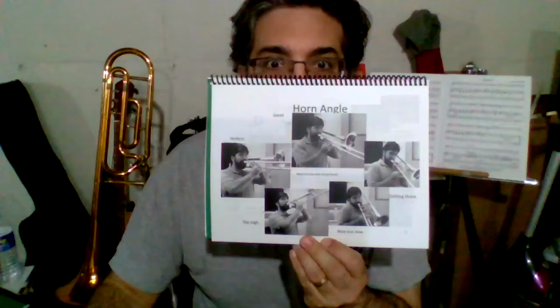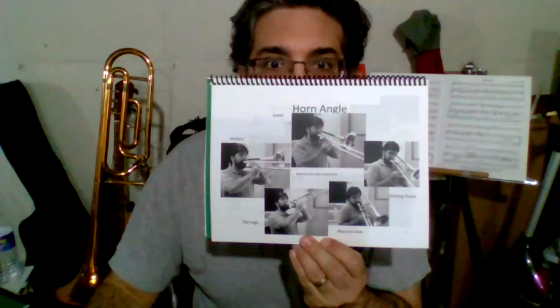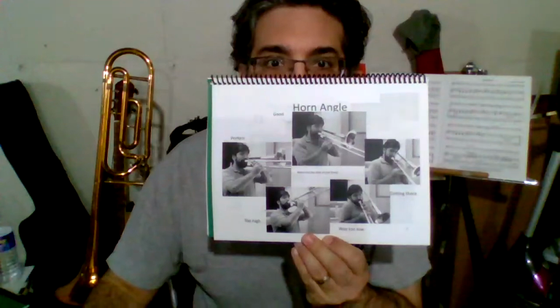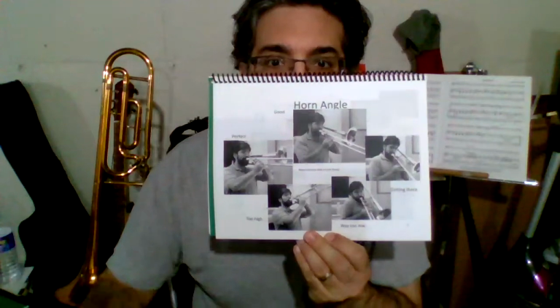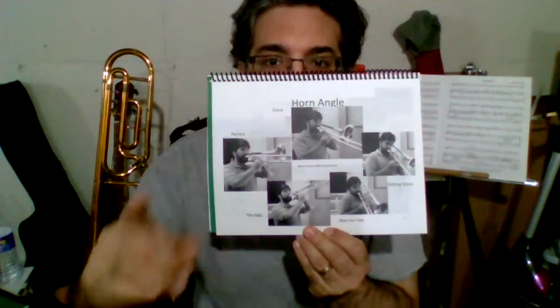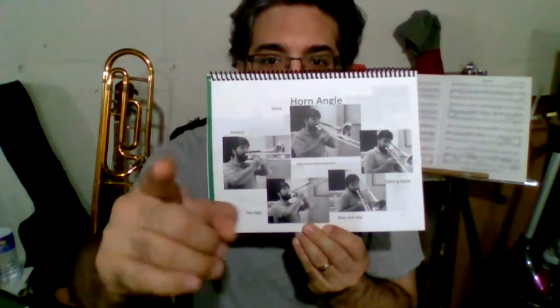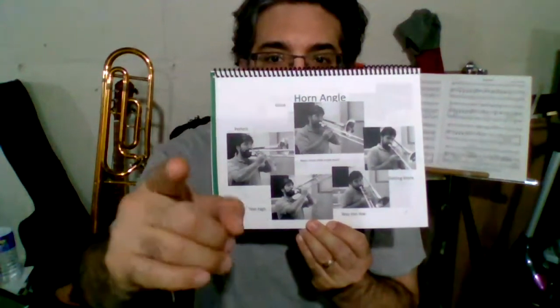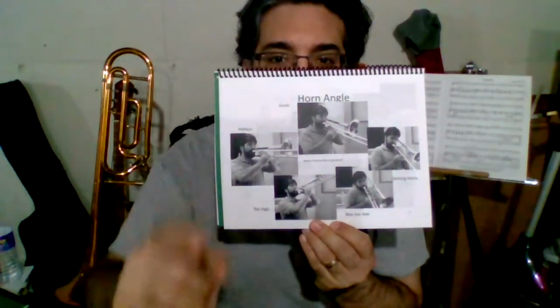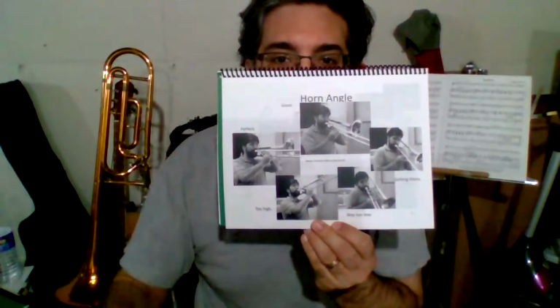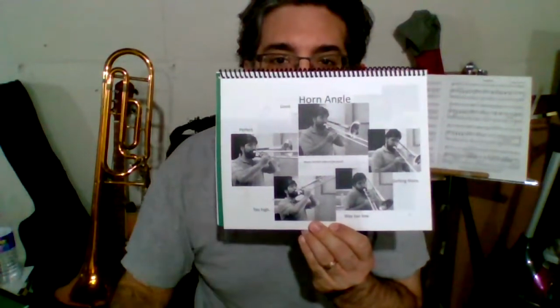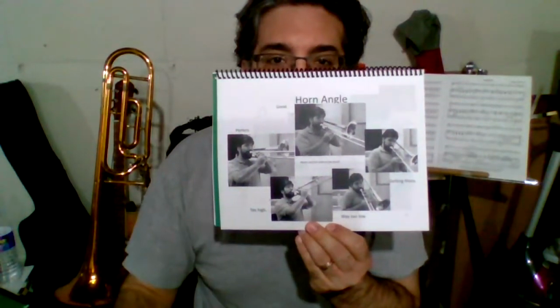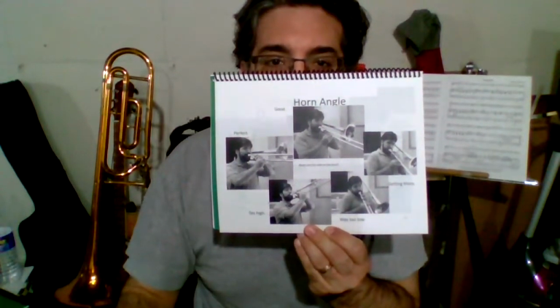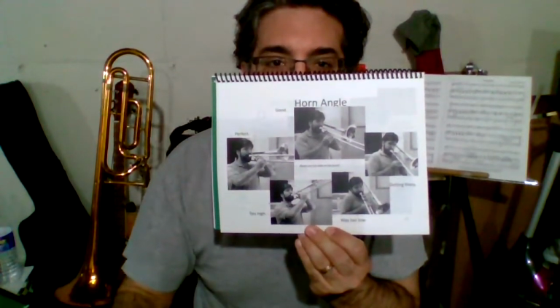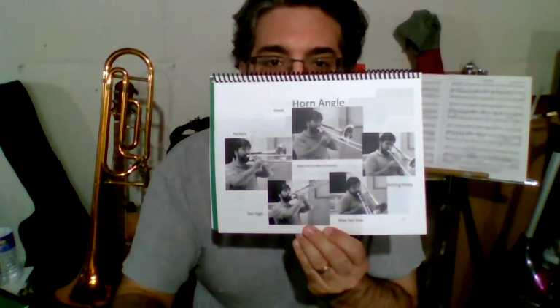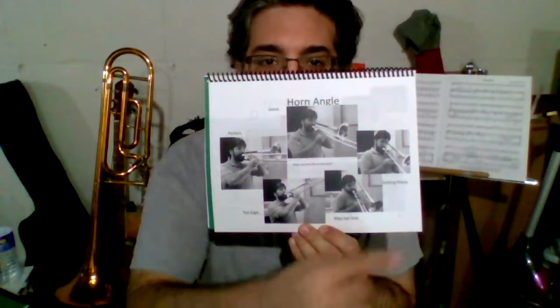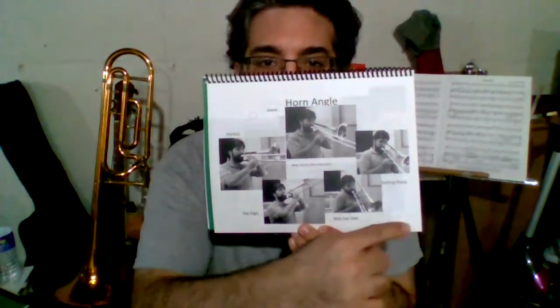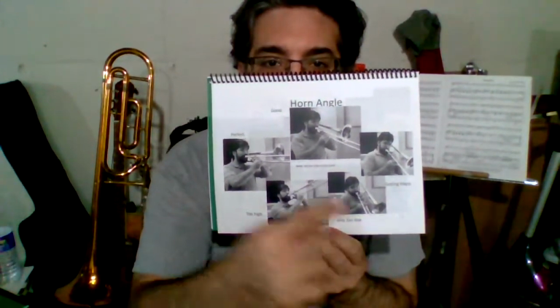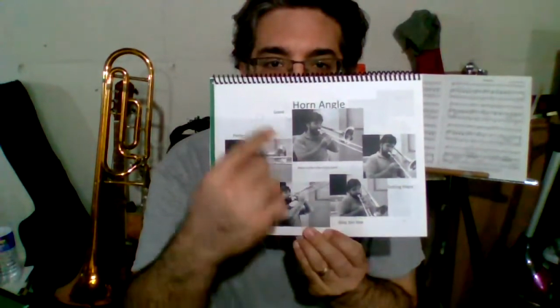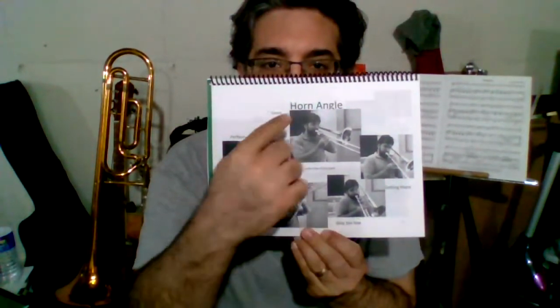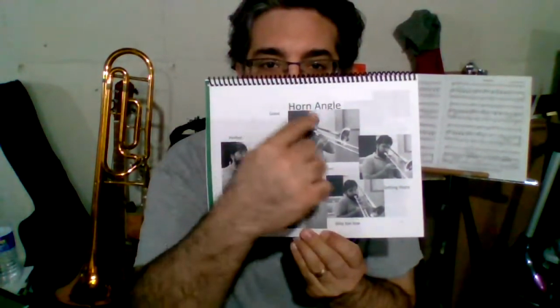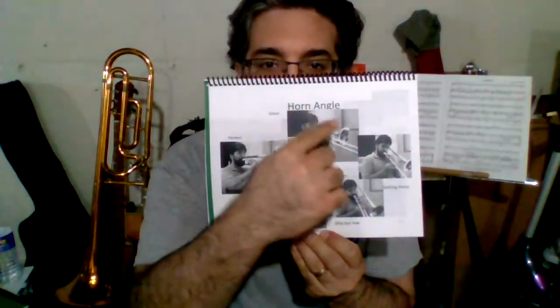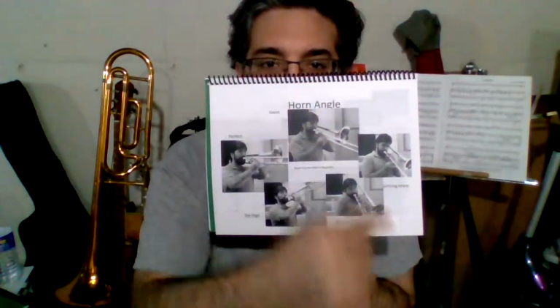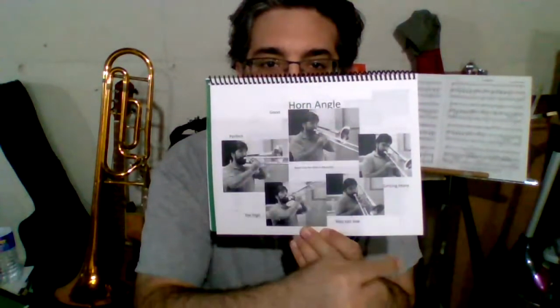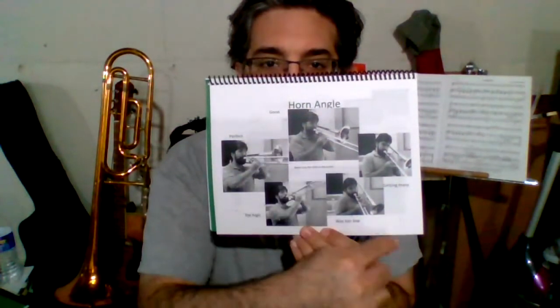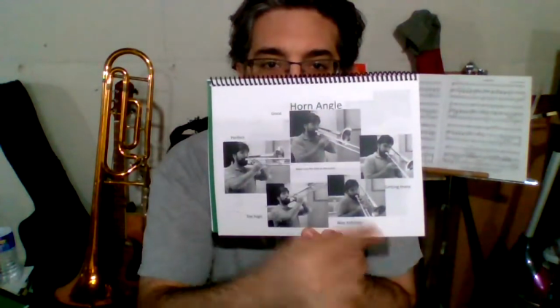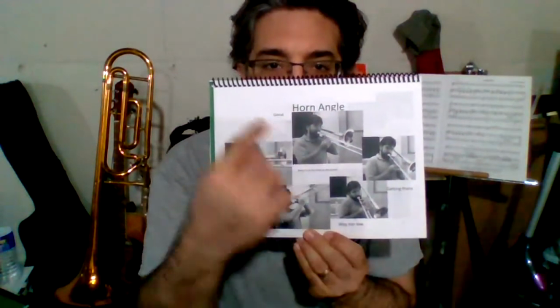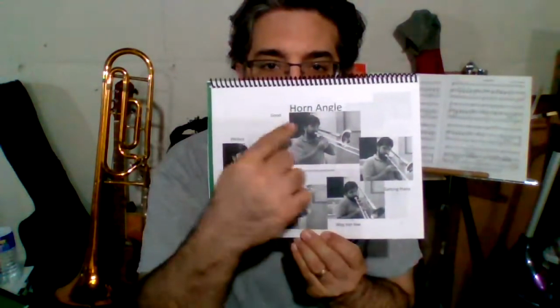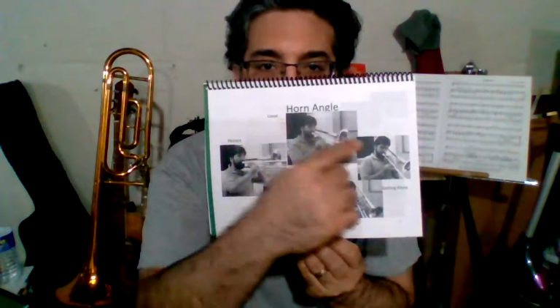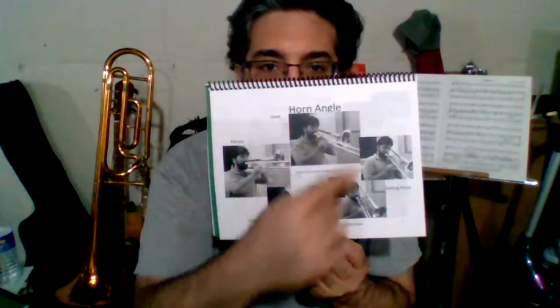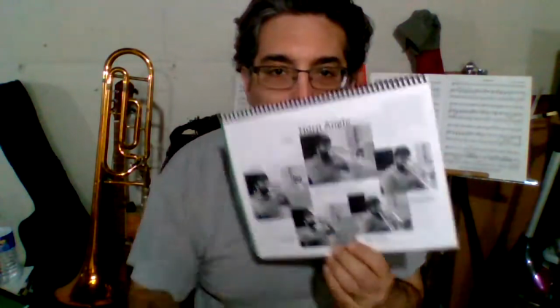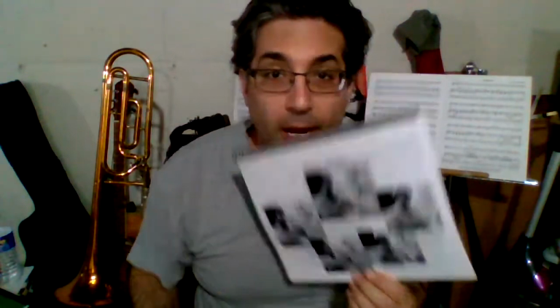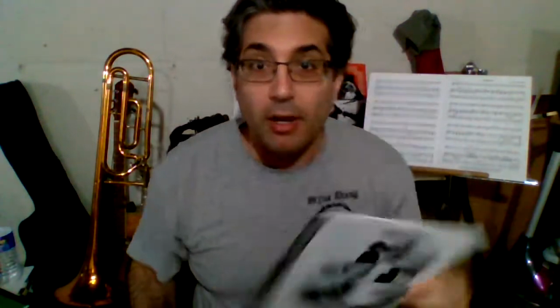Greetings, this is the Instrument Sidekick video for the trombone, page 13, horn angle.